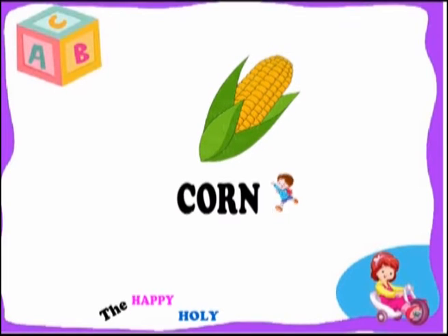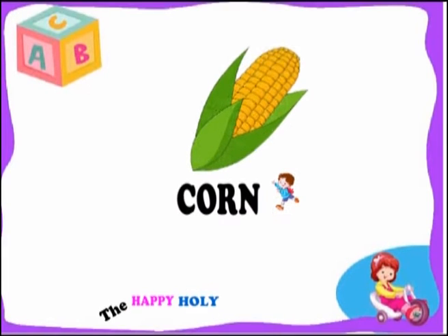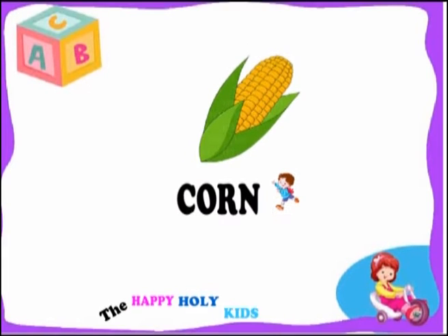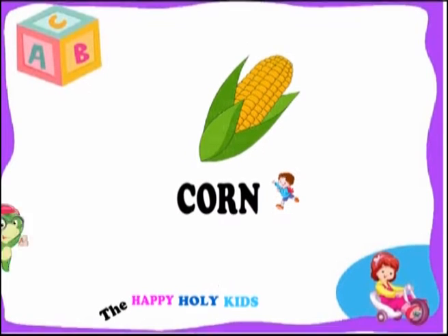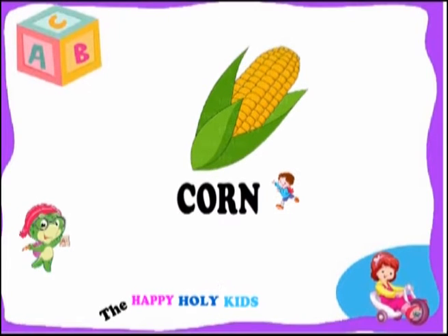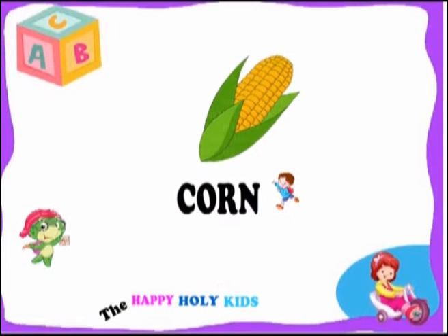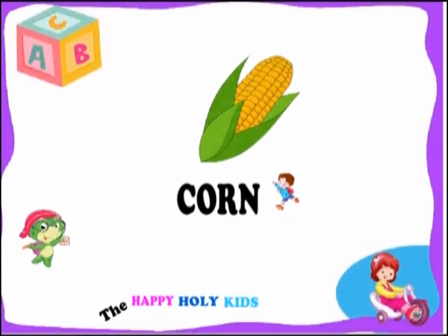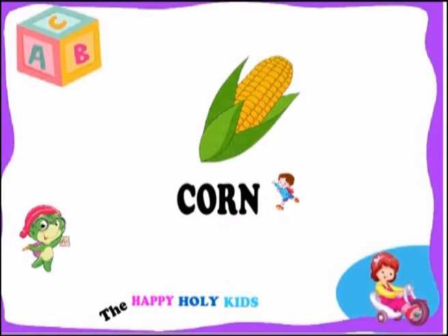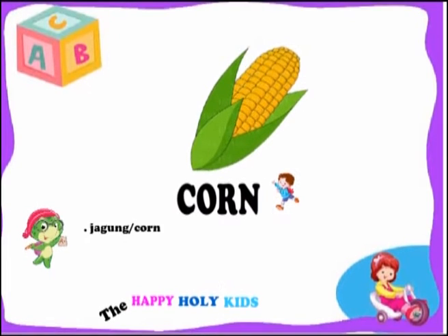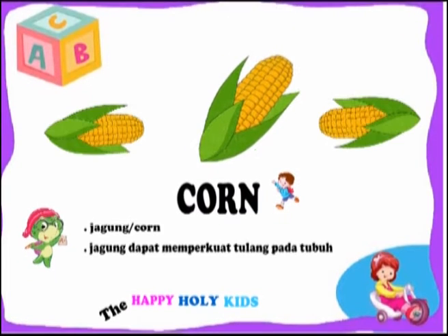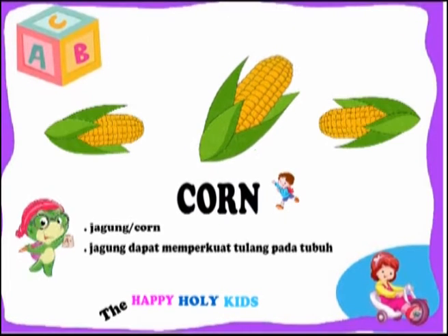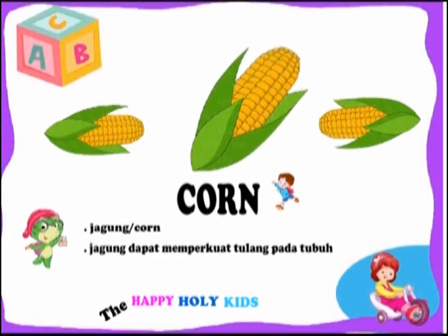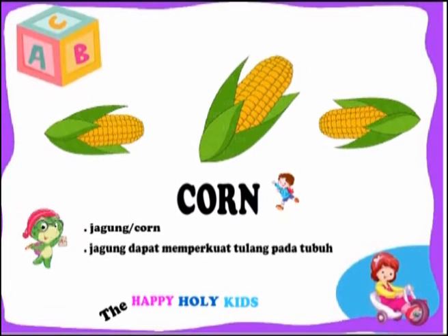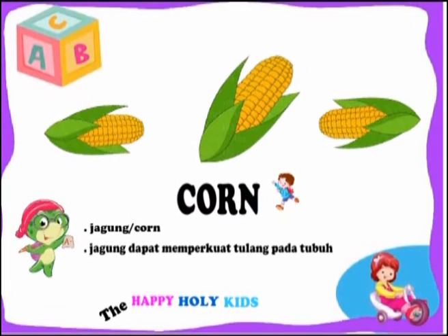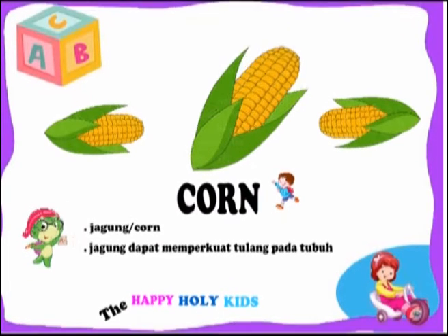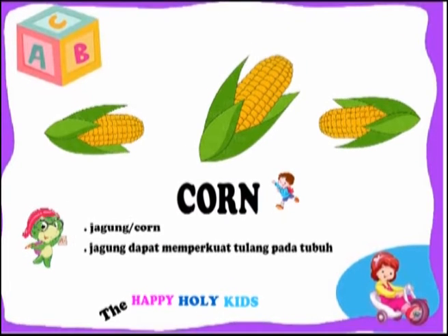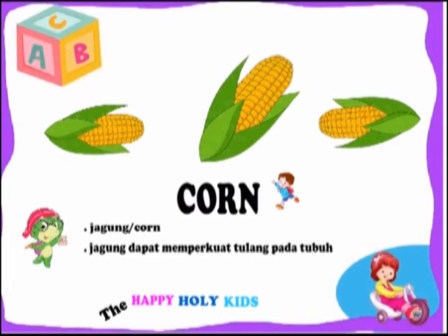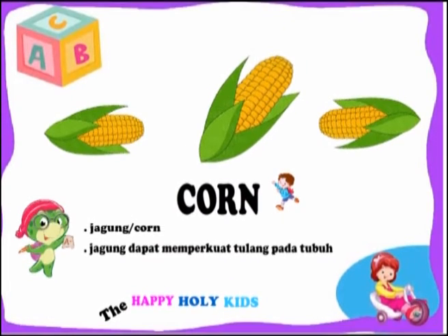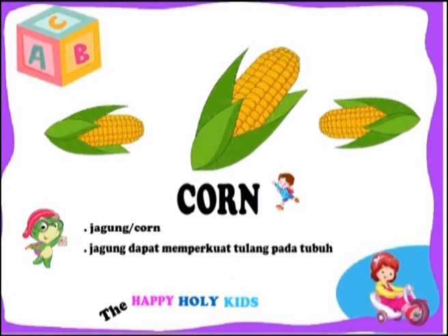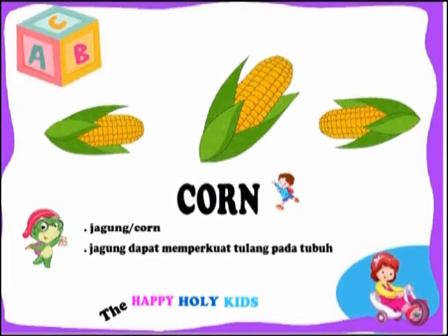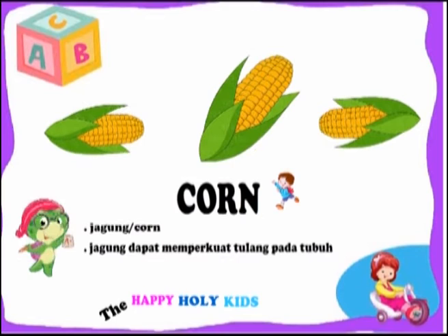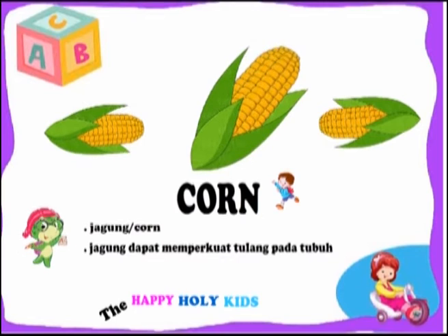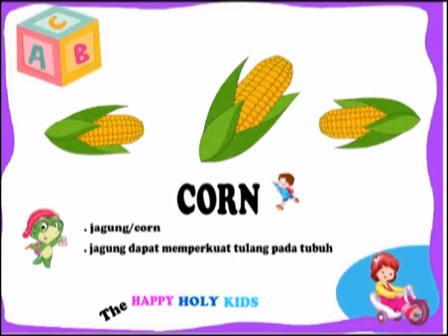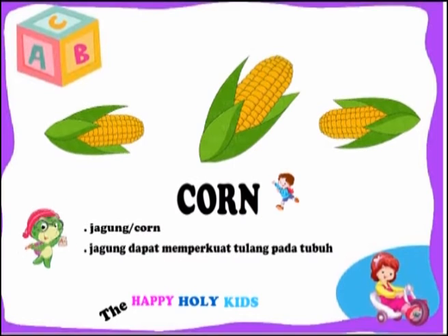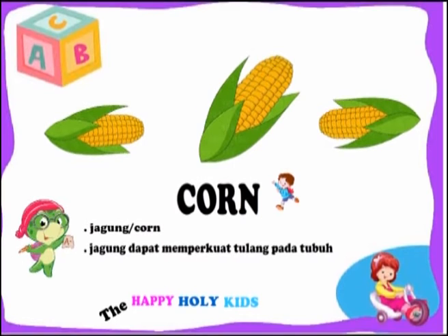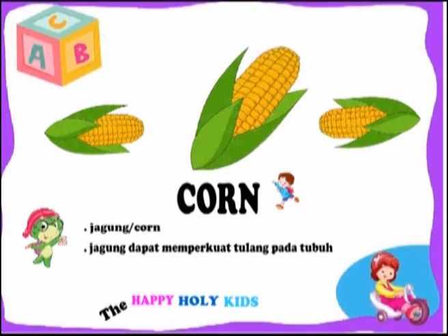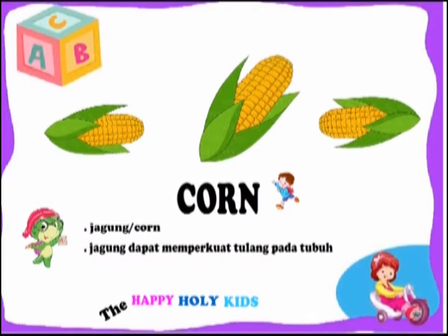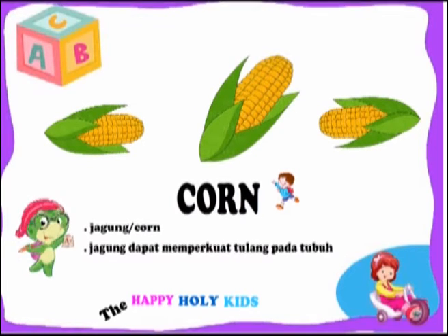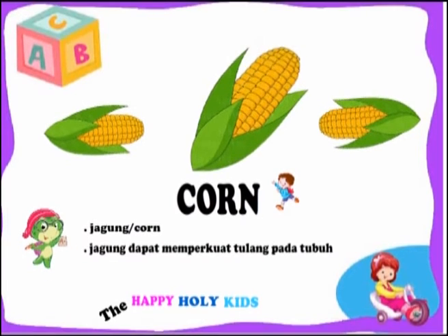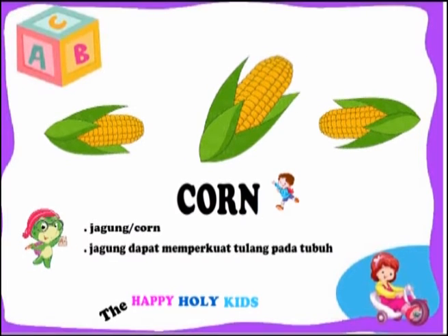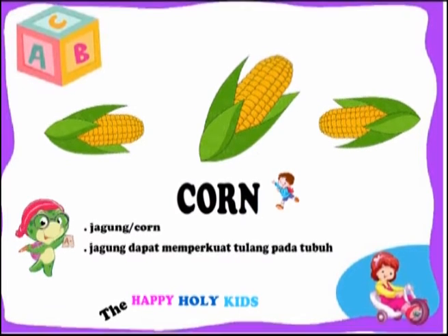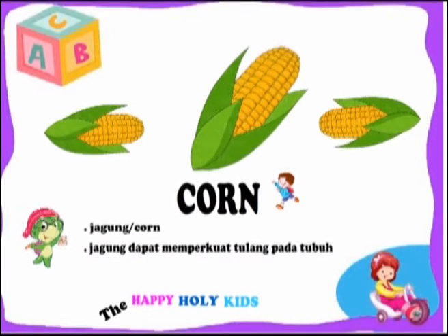This is a corn. Corn can help to strengthen the bones in the body.